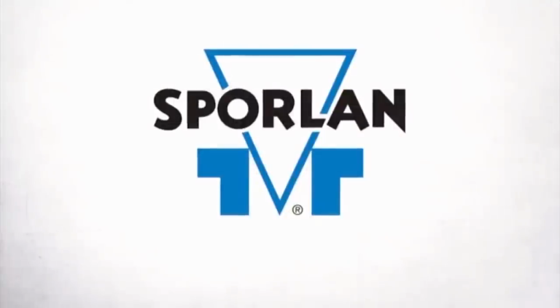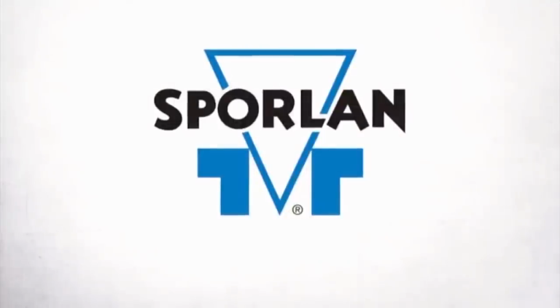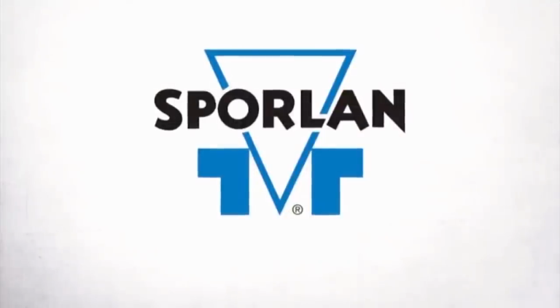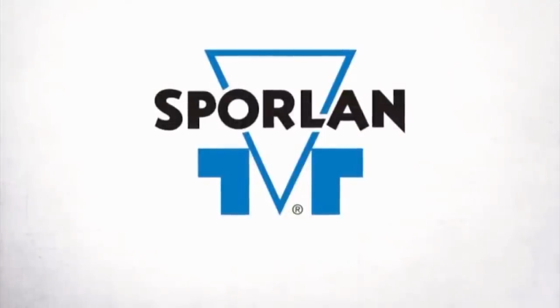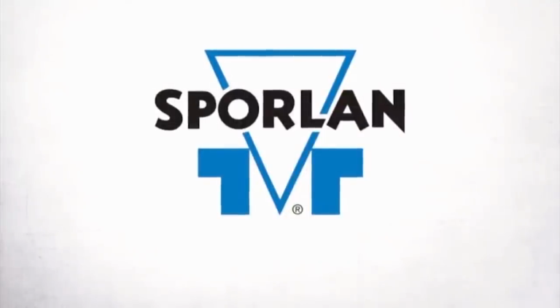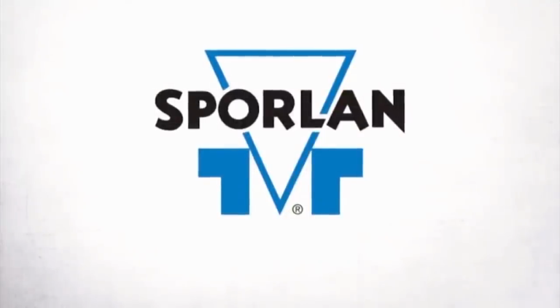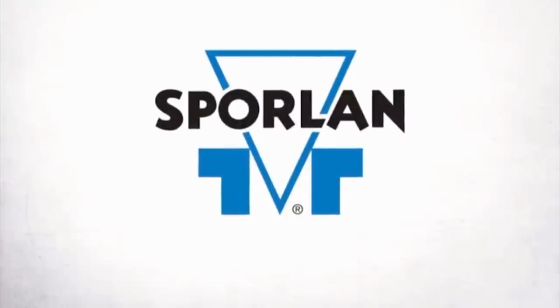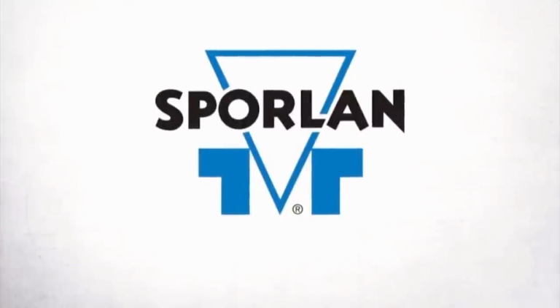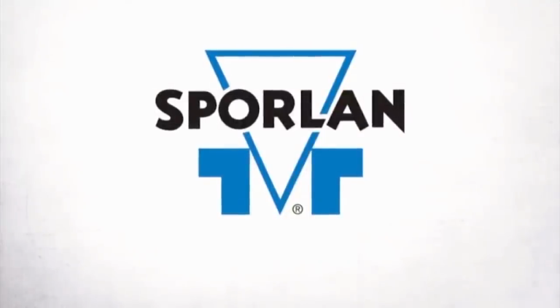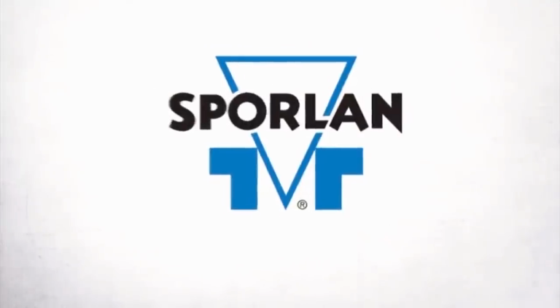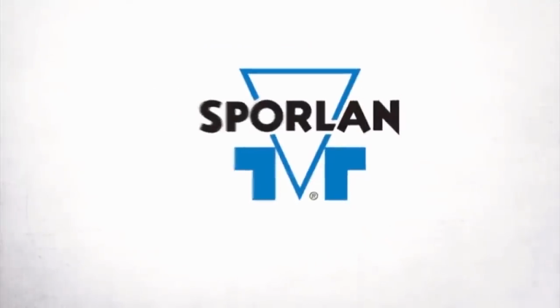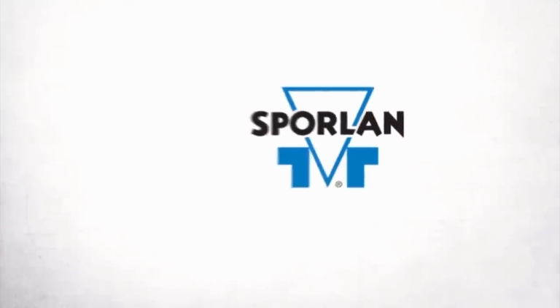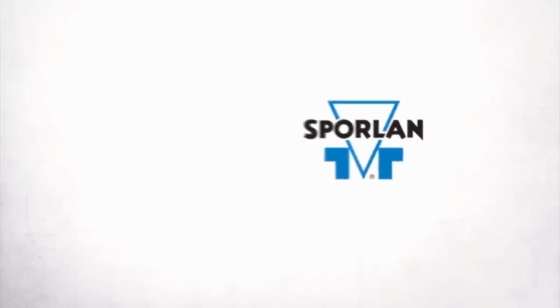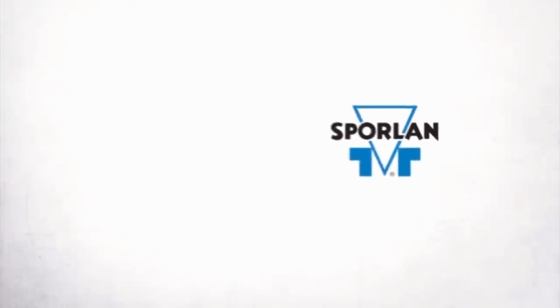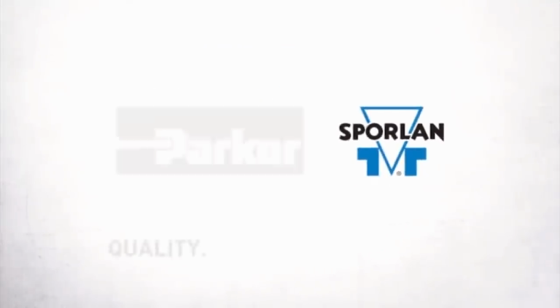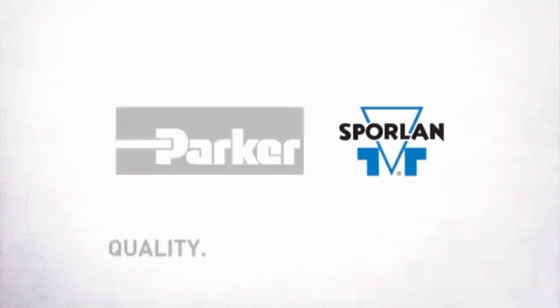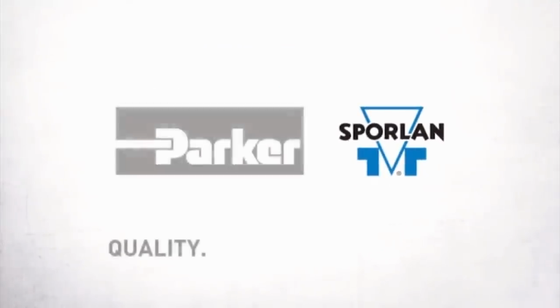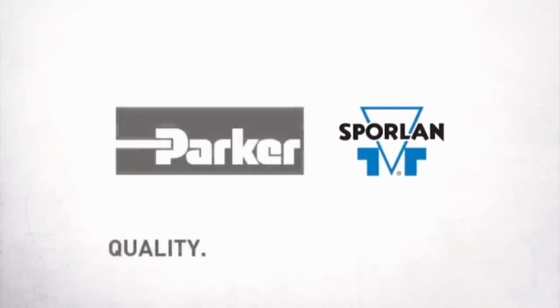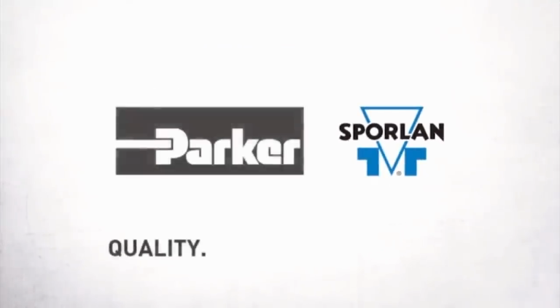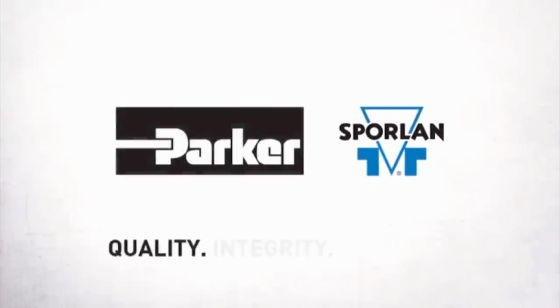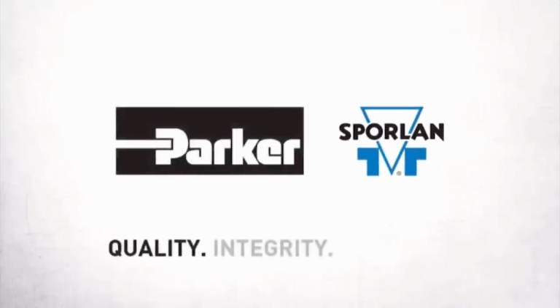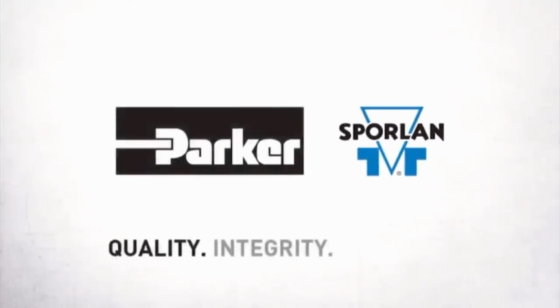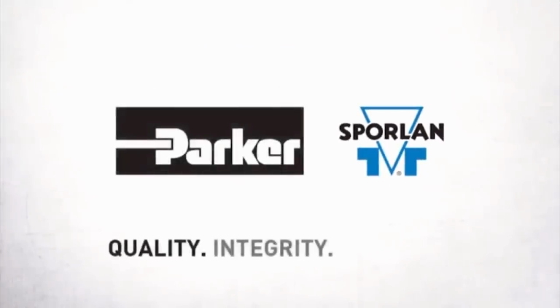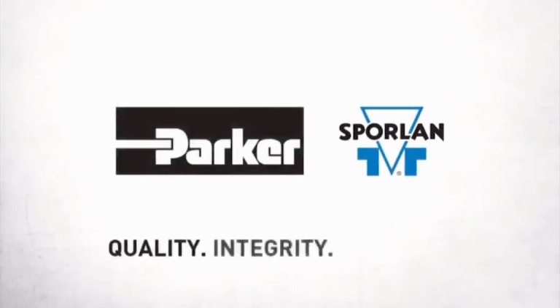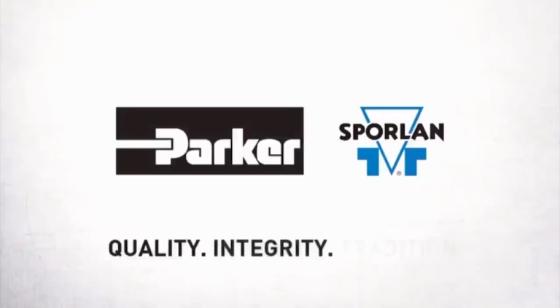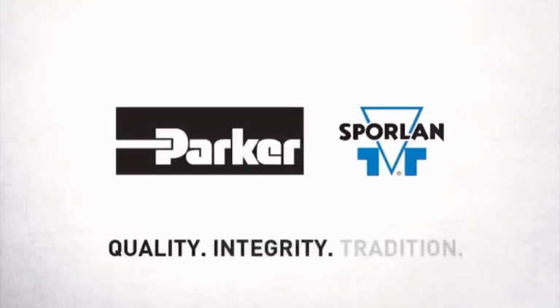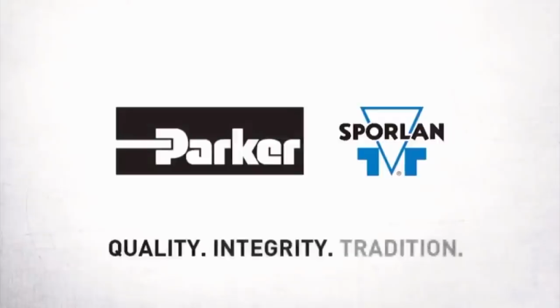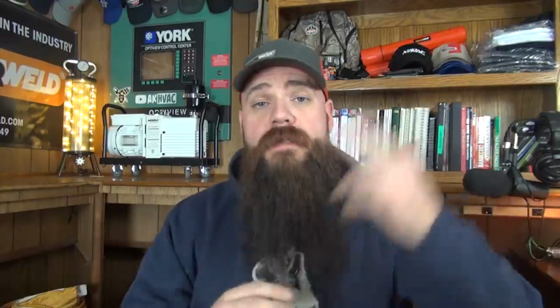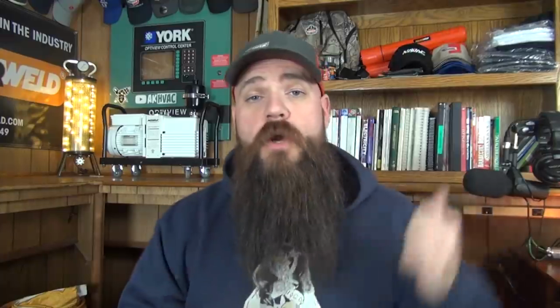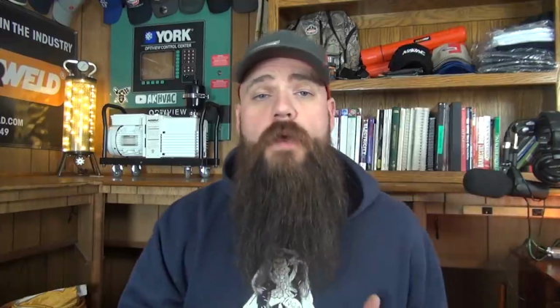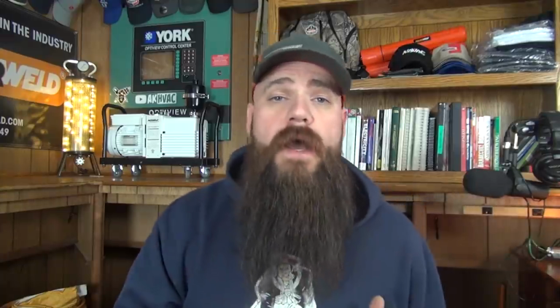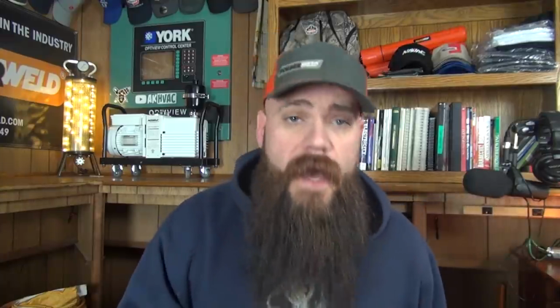This video is brought to you by Spoilin. Quality, Integrity, Tradition. What's going on guys?